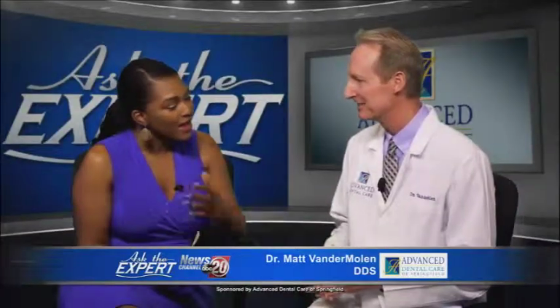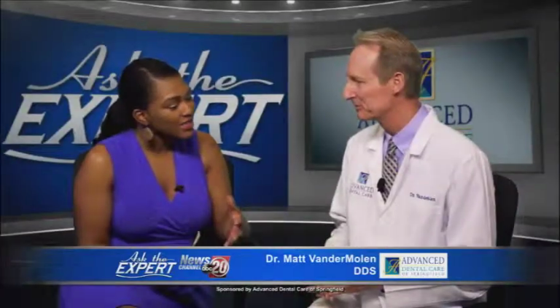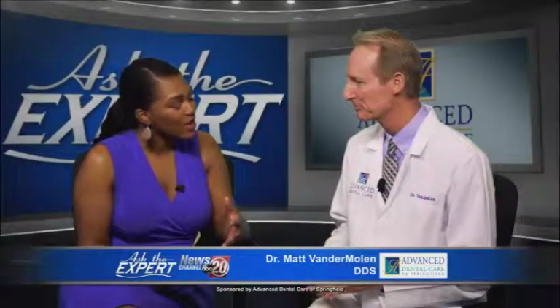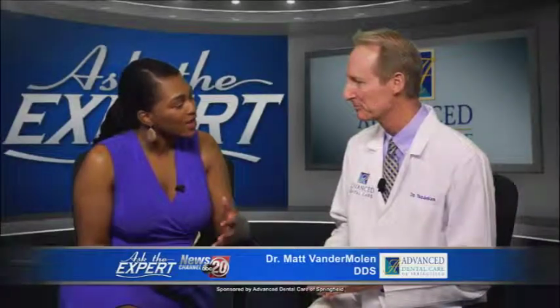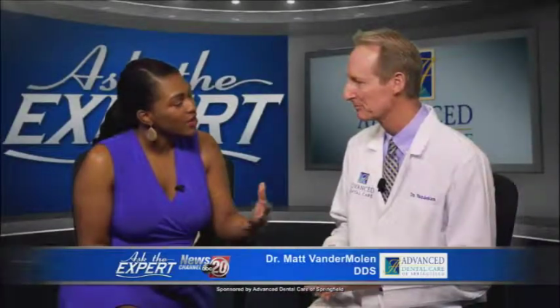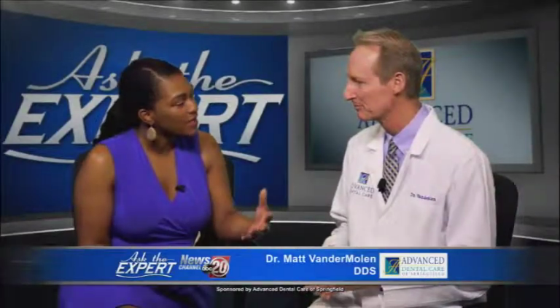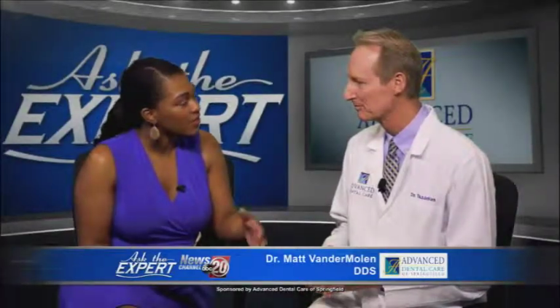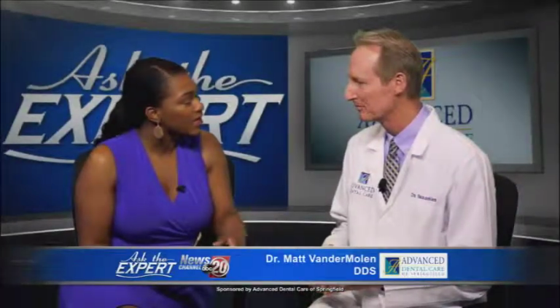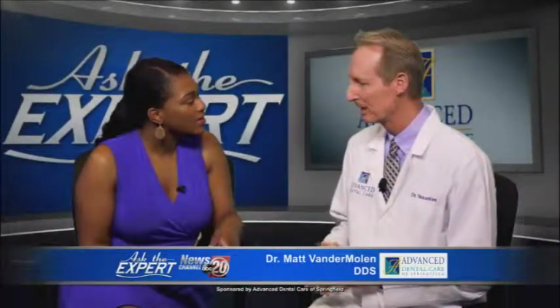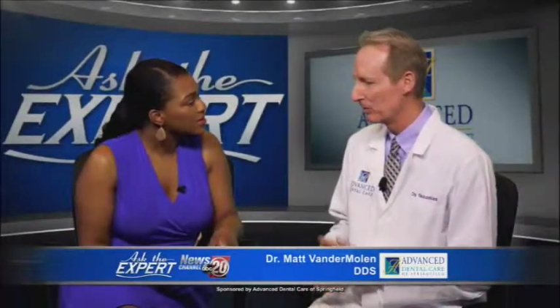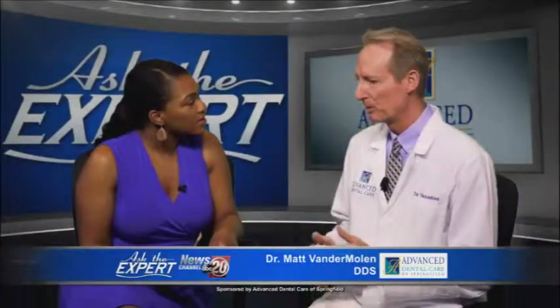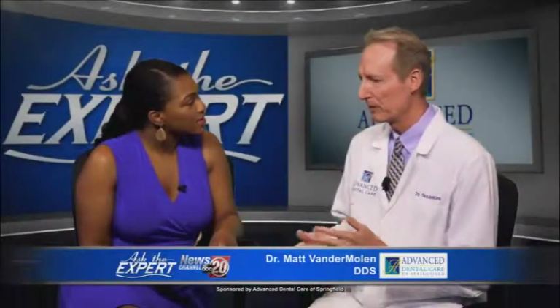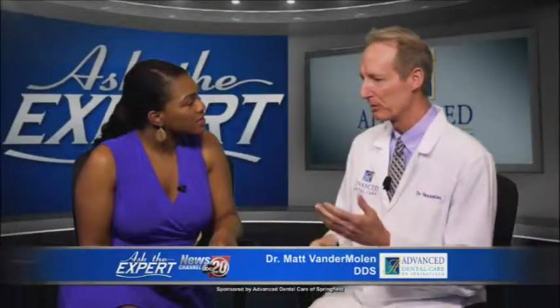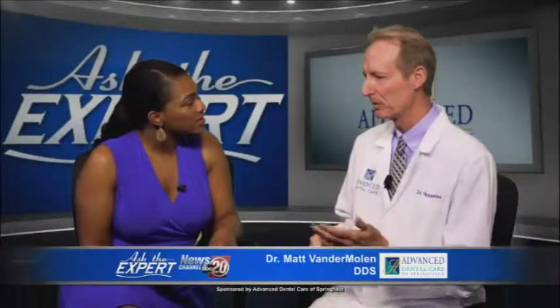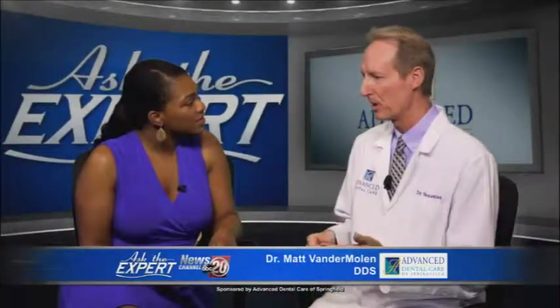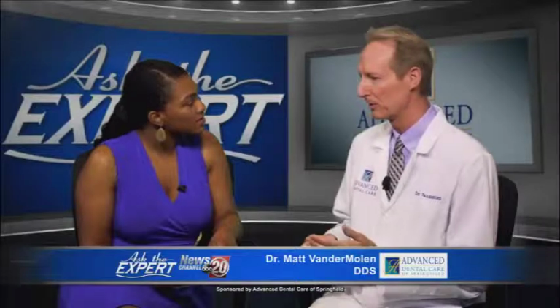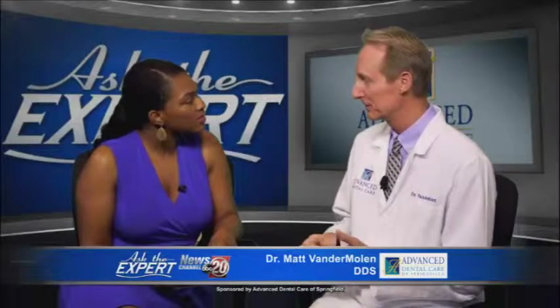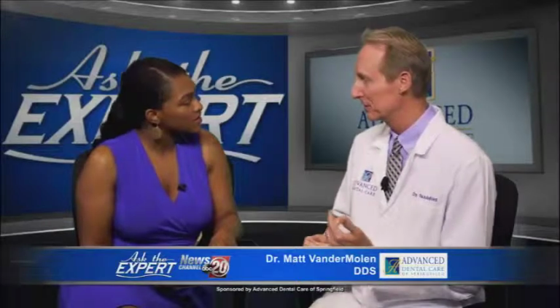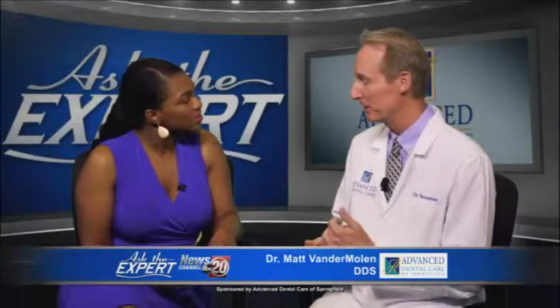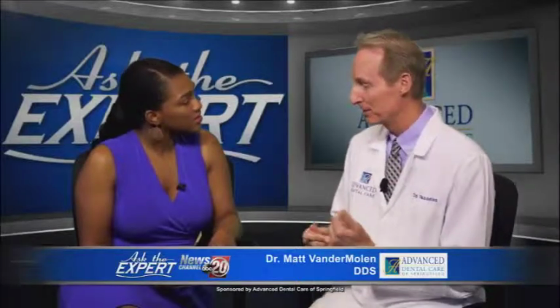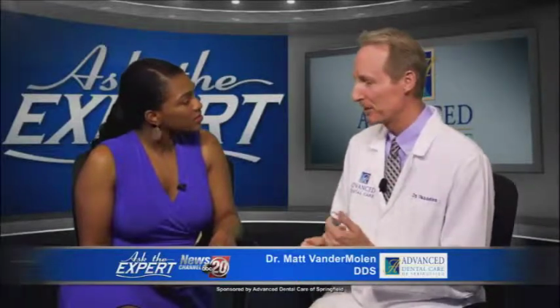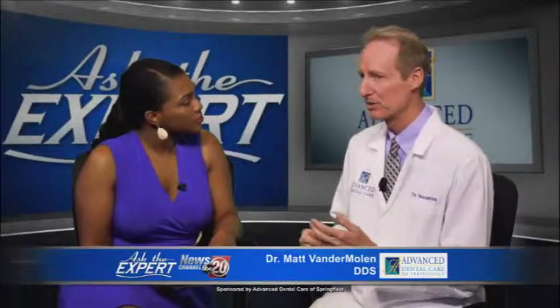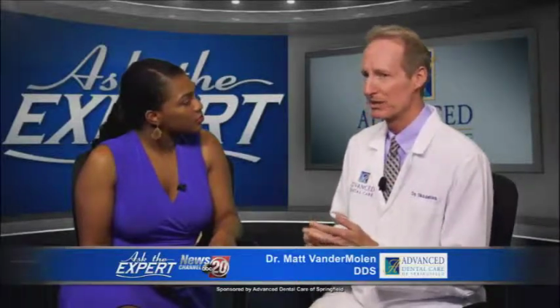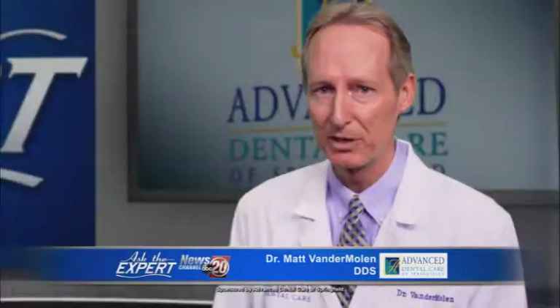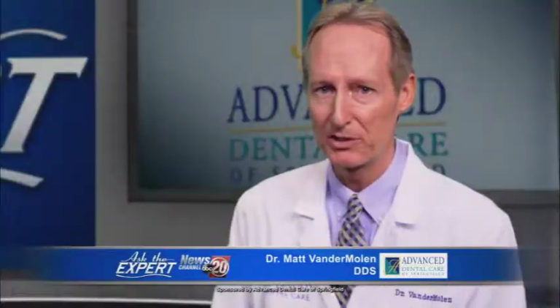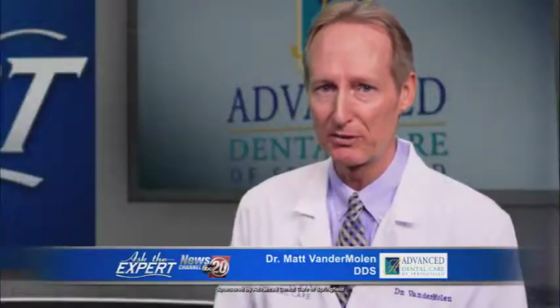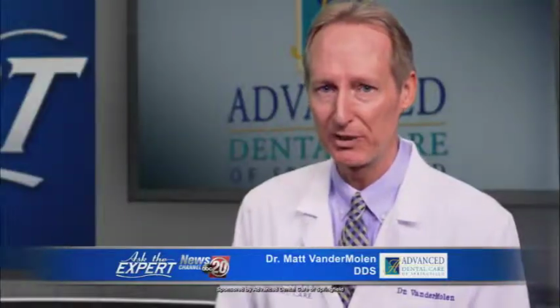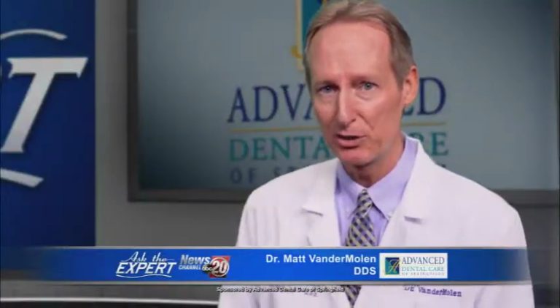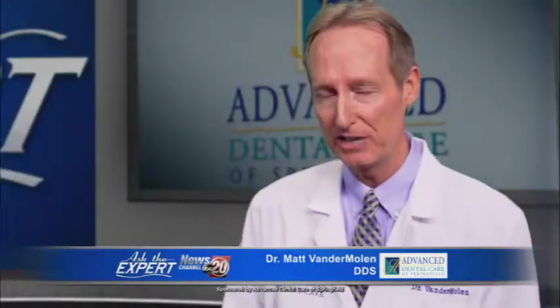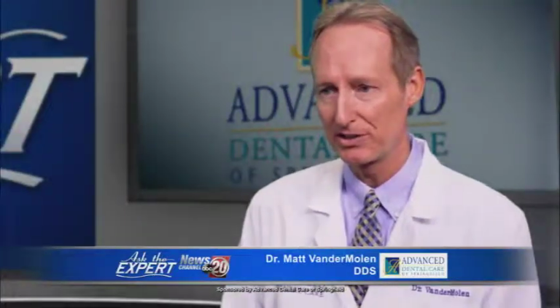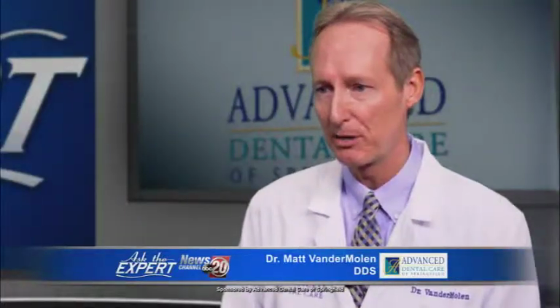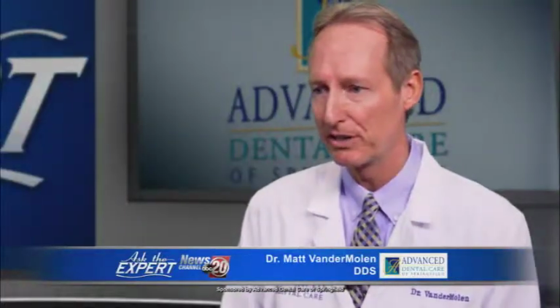And how can someone get a preview done for themselves? We offer it for all our existing patients, and we also offer it for any new patients that come in.